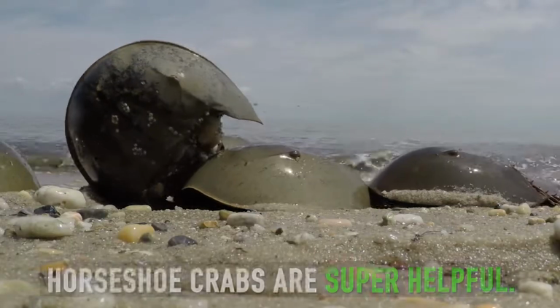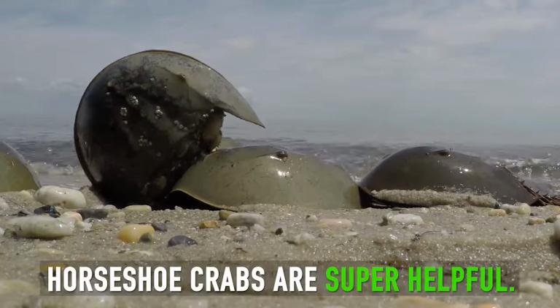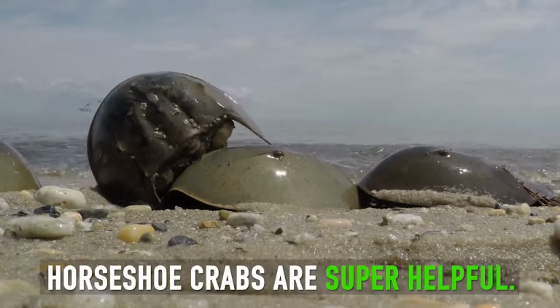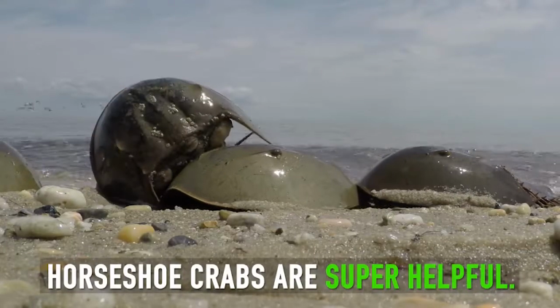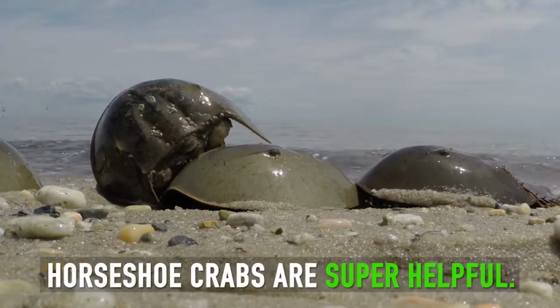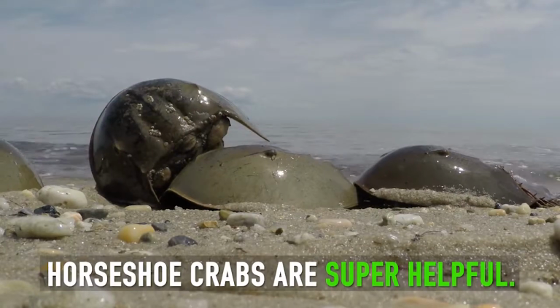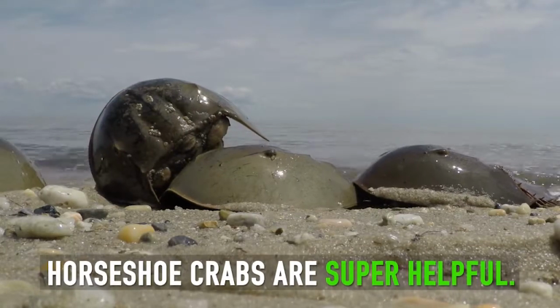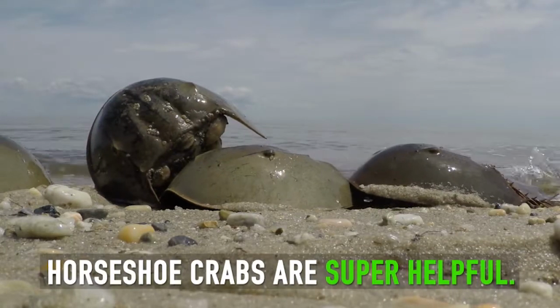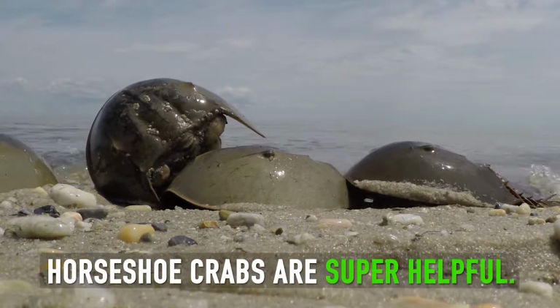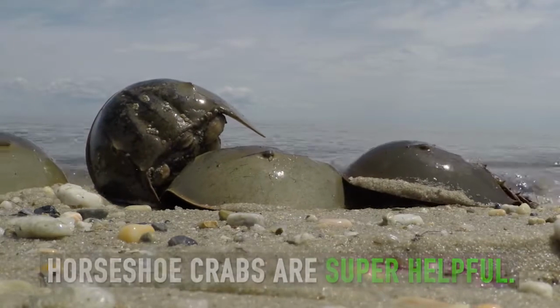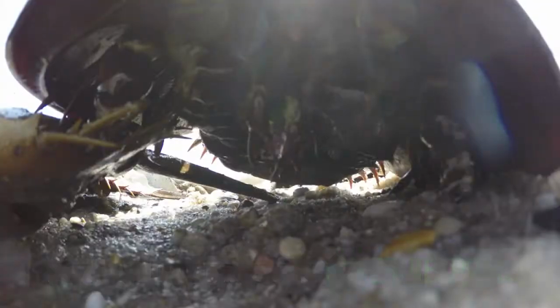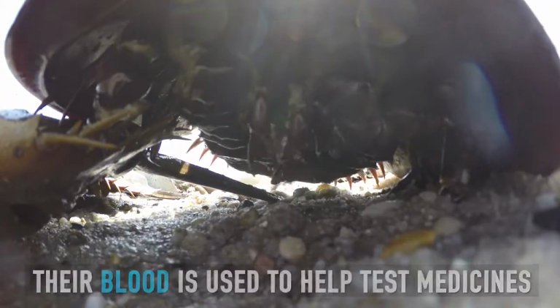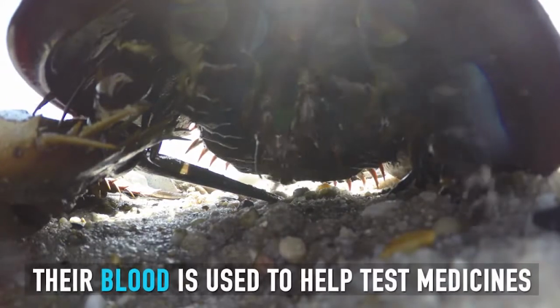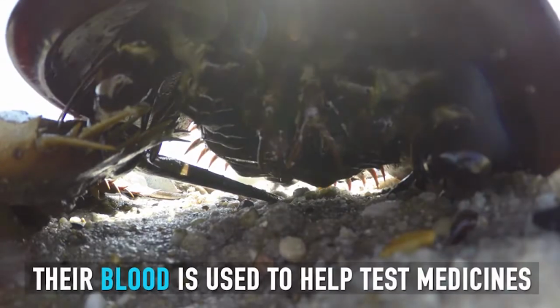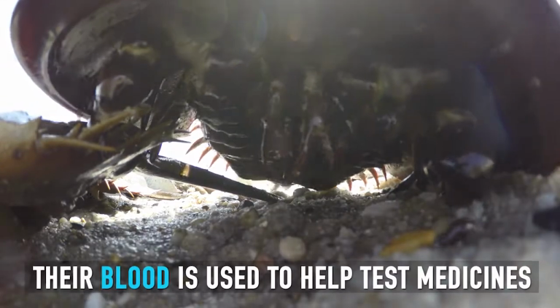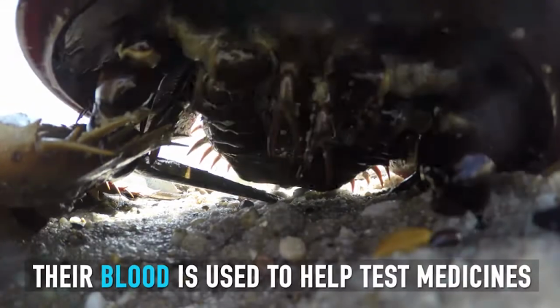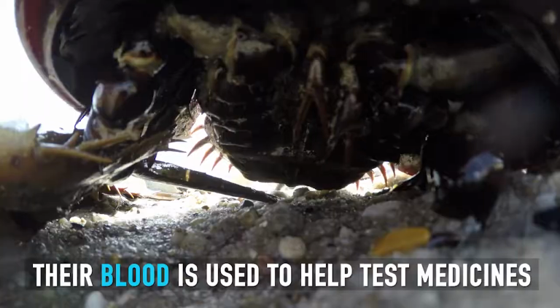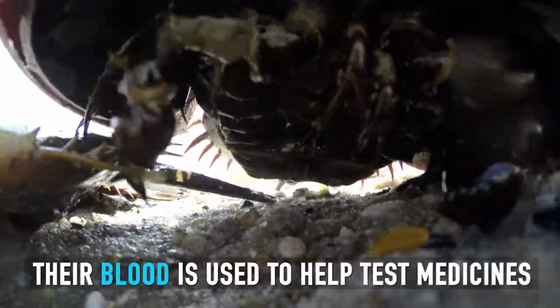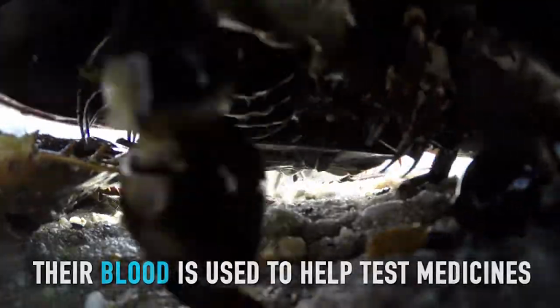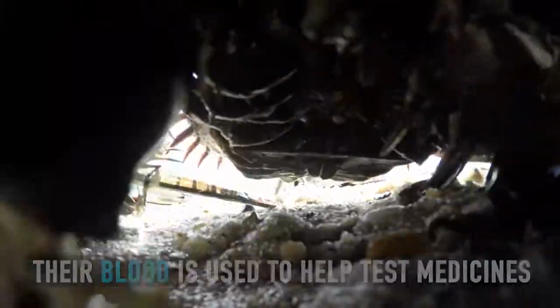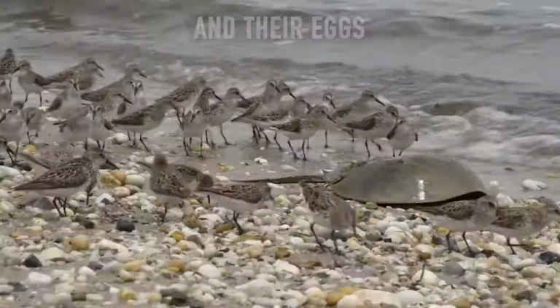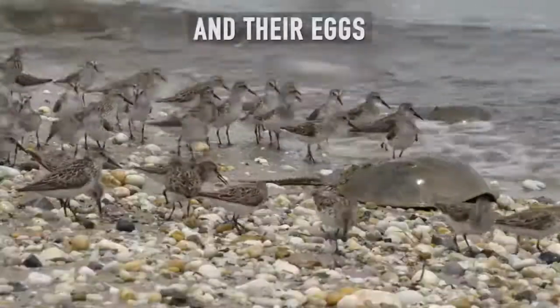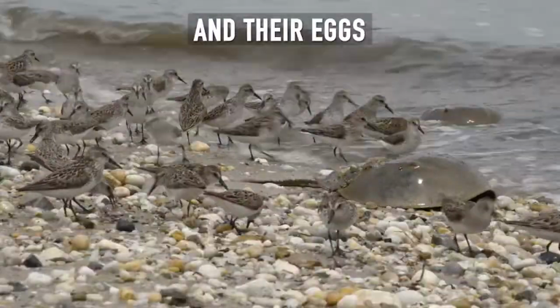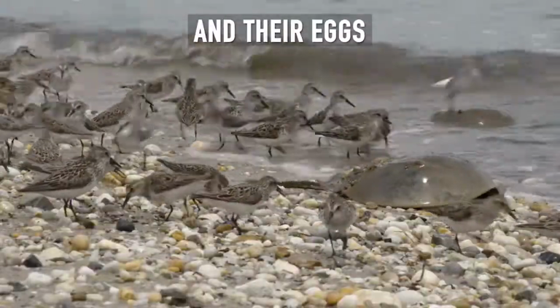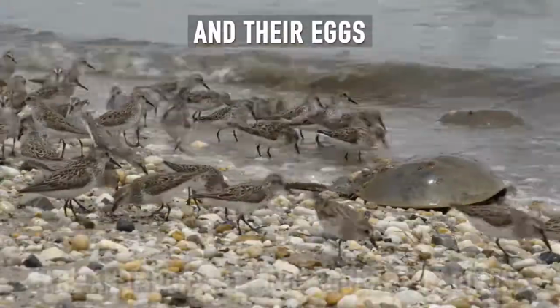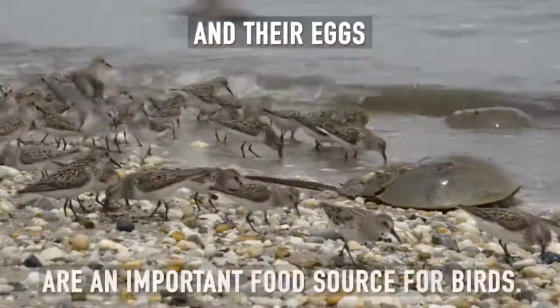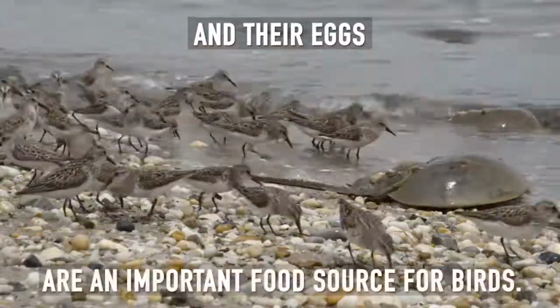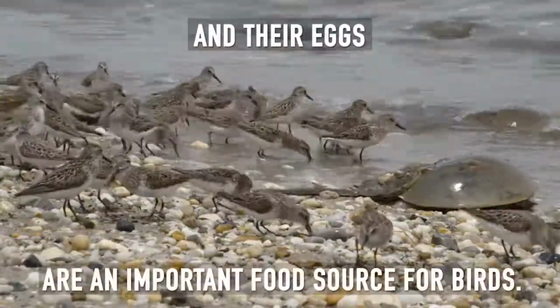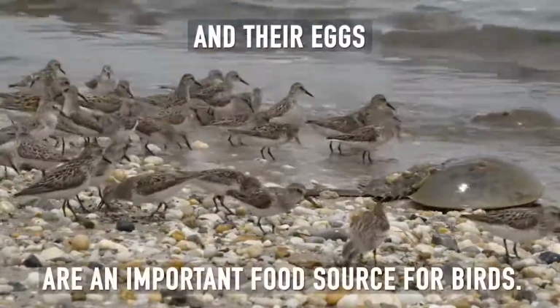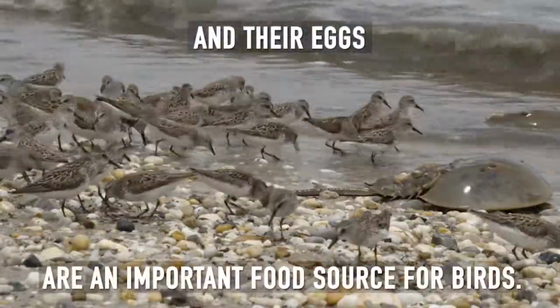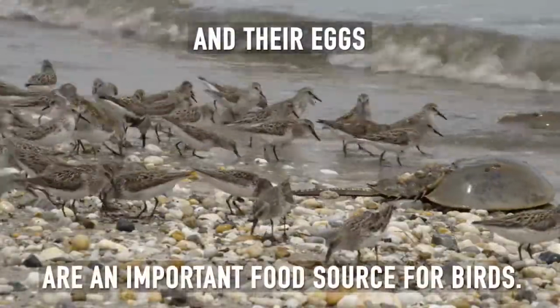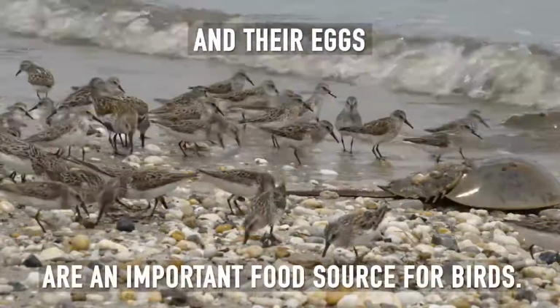Horseshoe crabs are super helpful. Their blood is used to help test medicines, and their eggs are an important food source for birds.